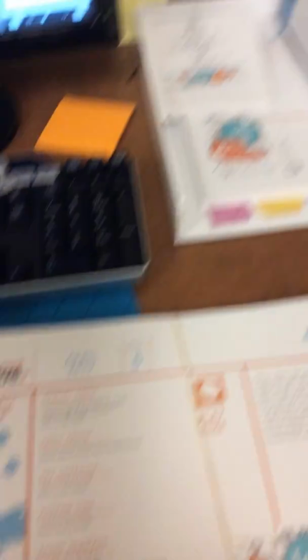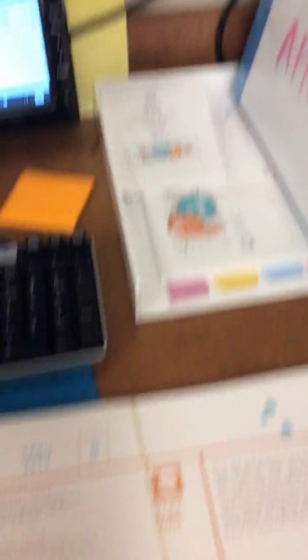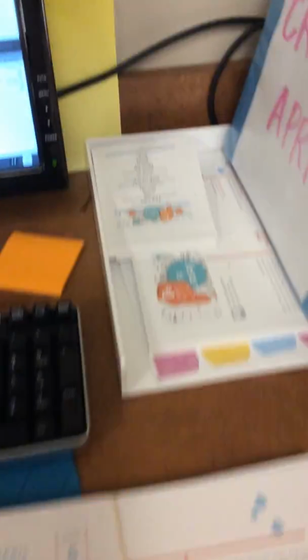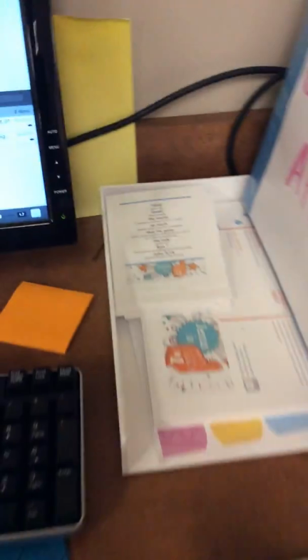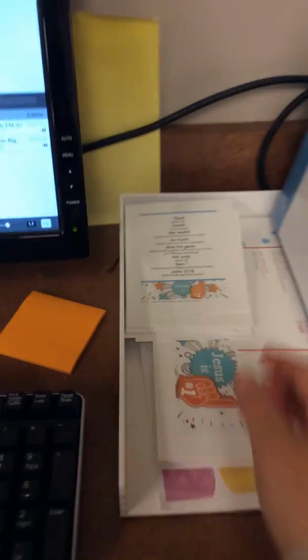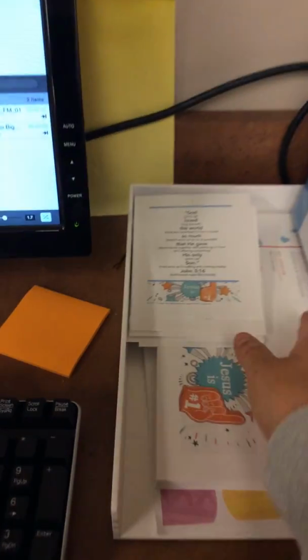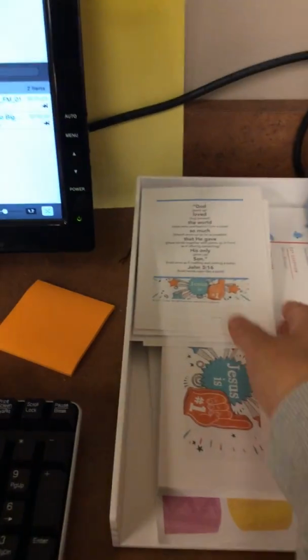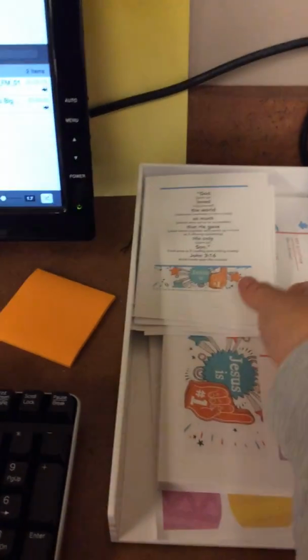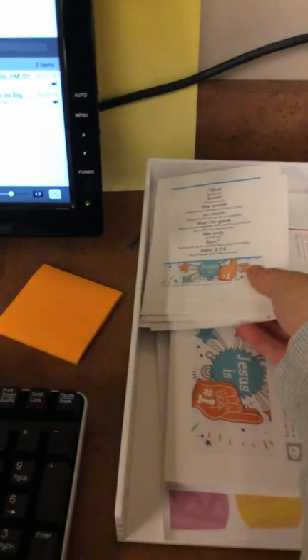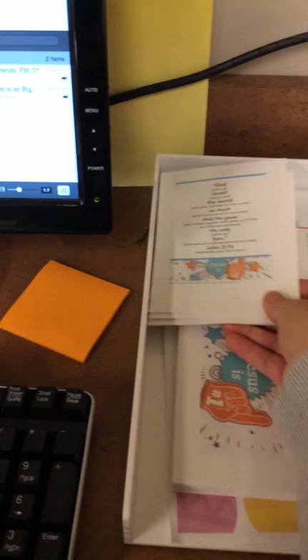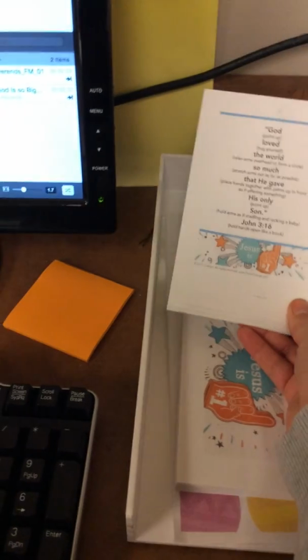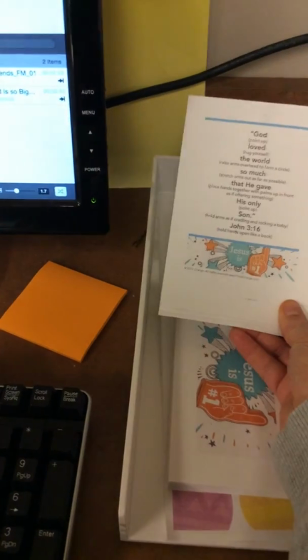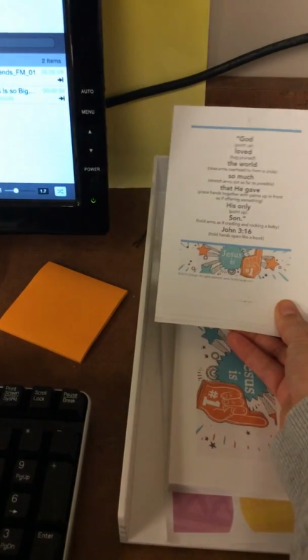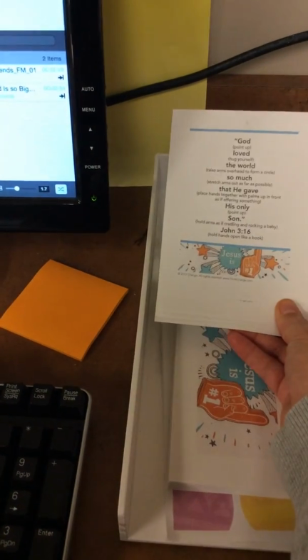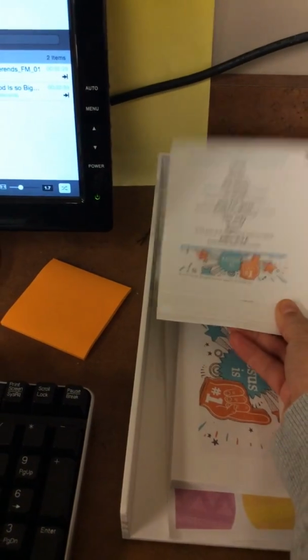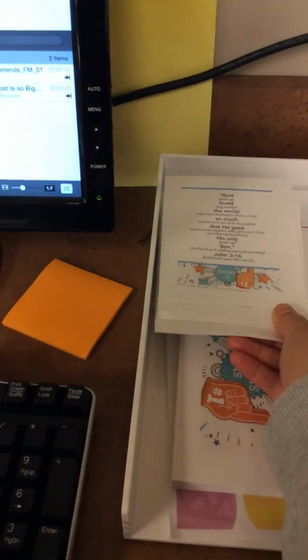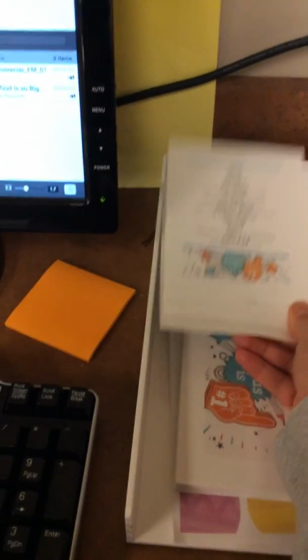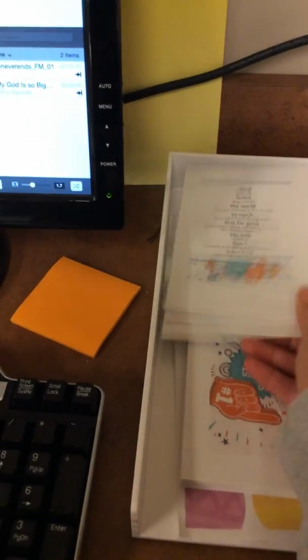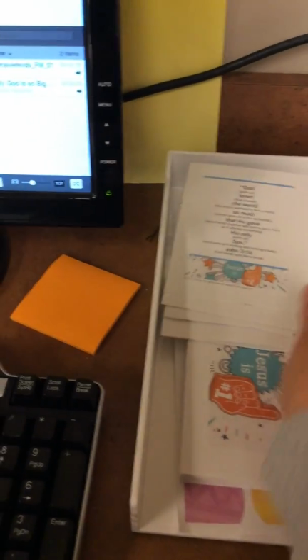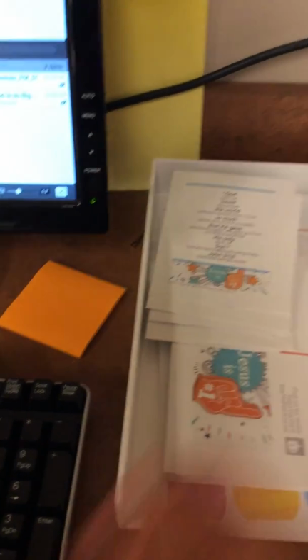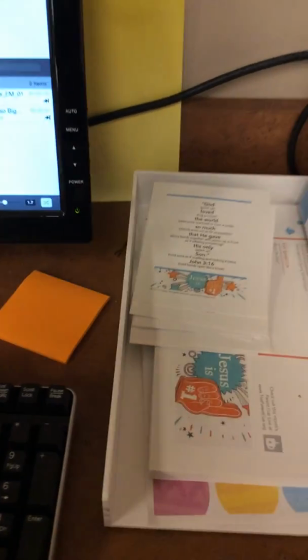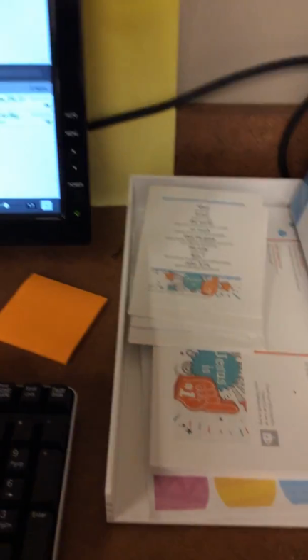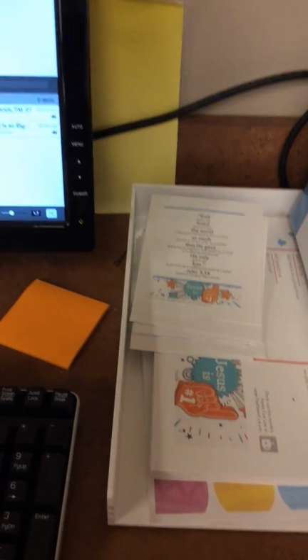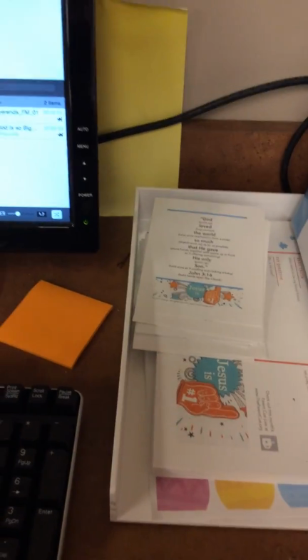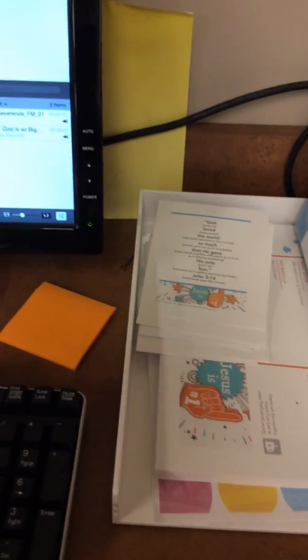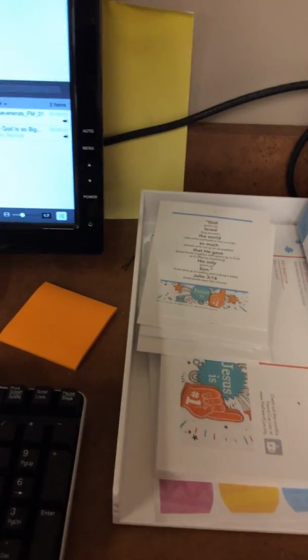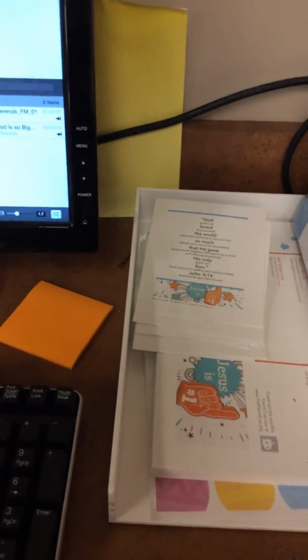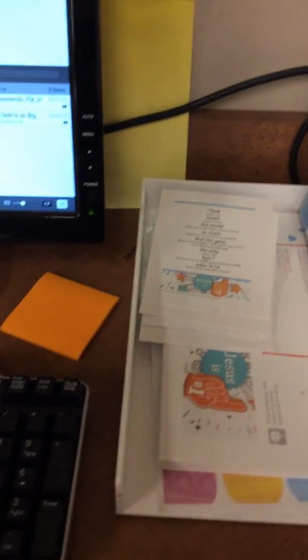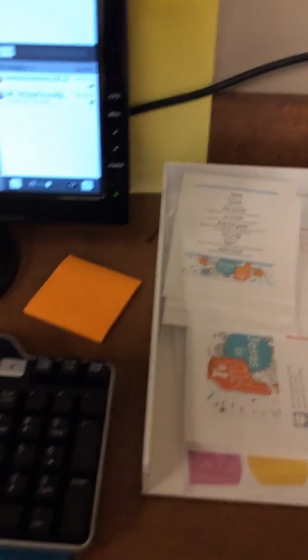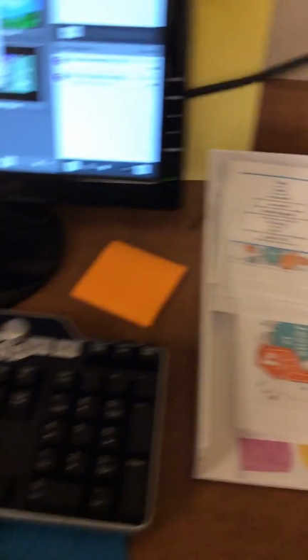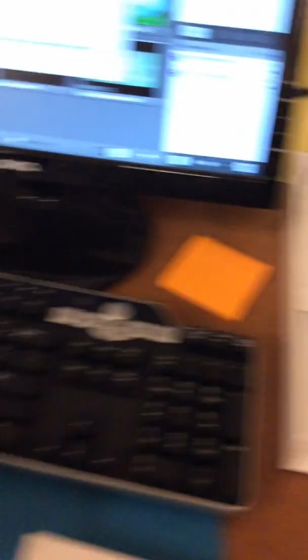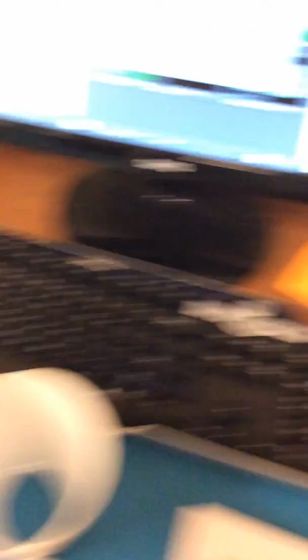And if you have any leftover memory verse cards for this week, just go ahead and get rid of those because next week it's going to be something different.